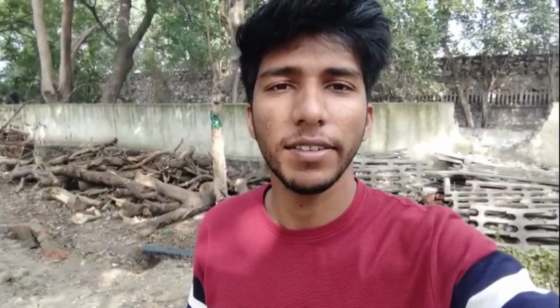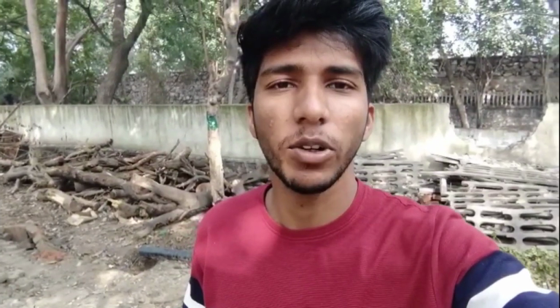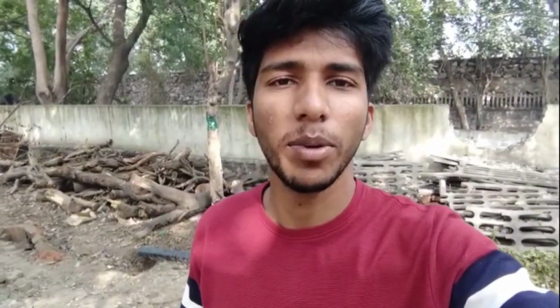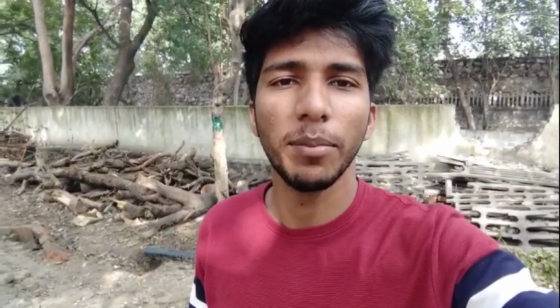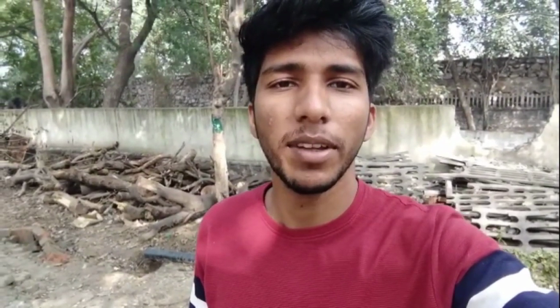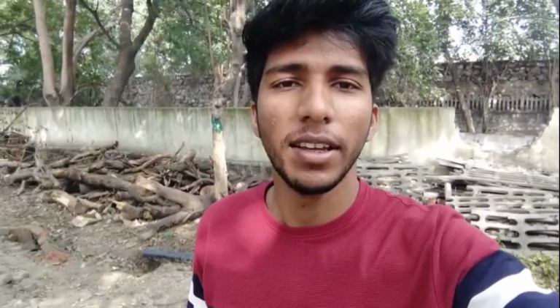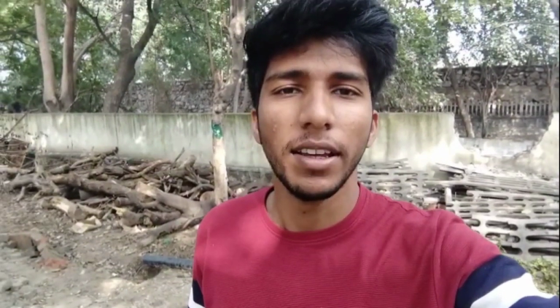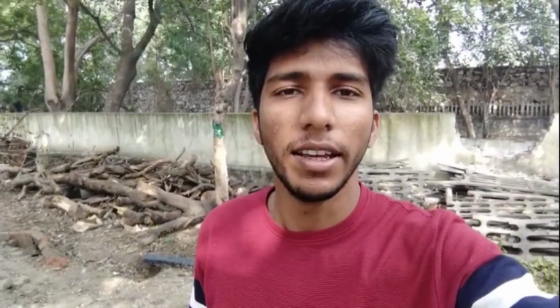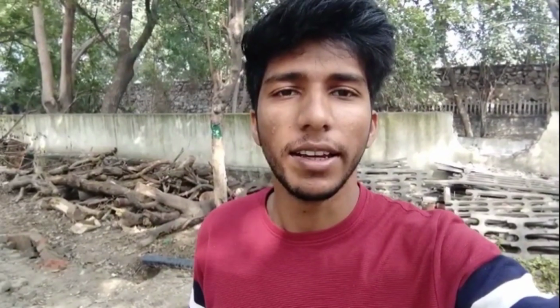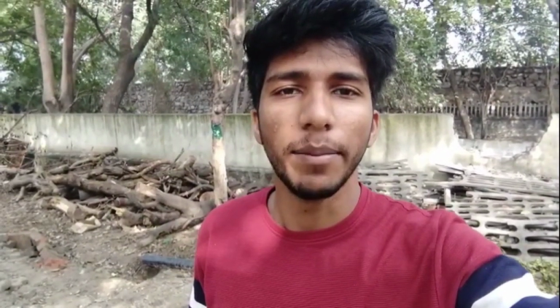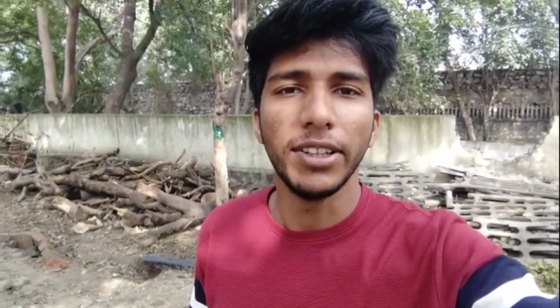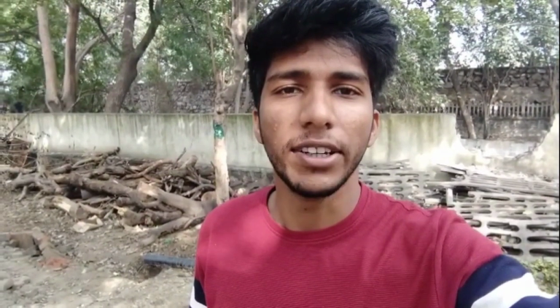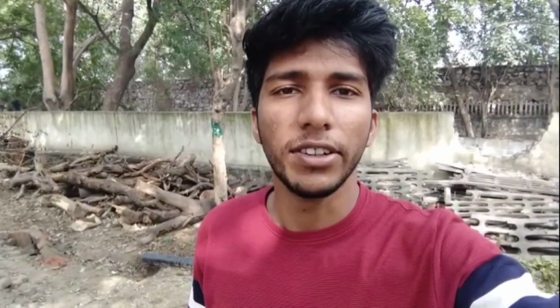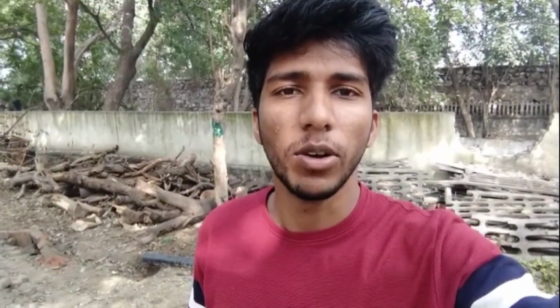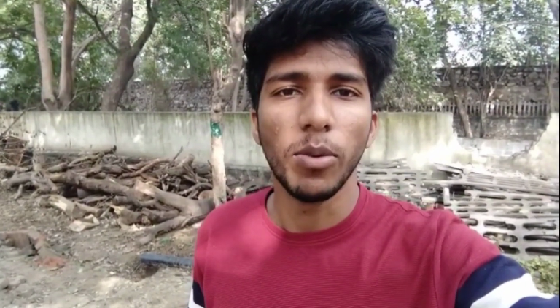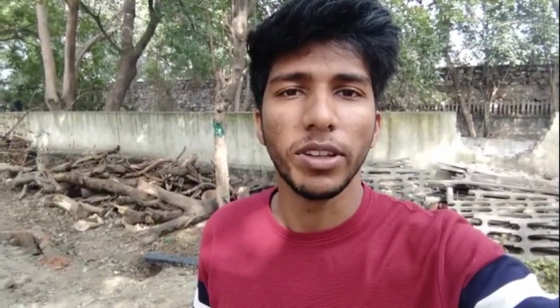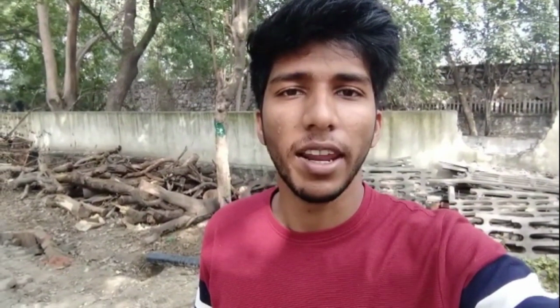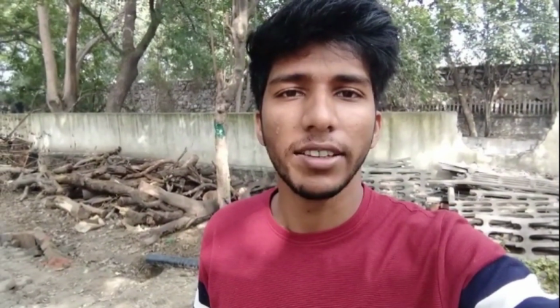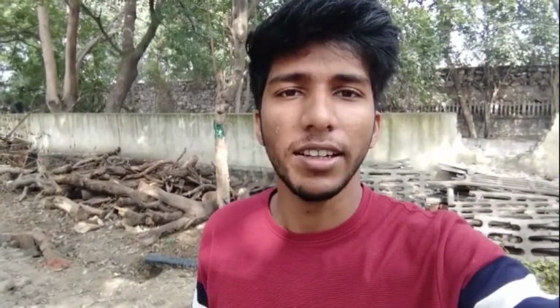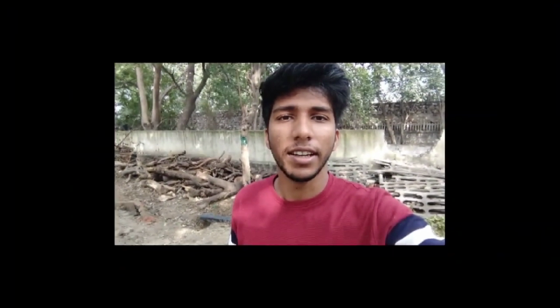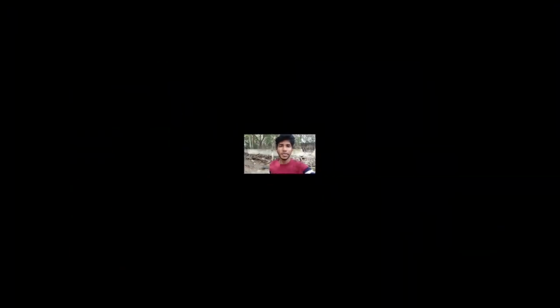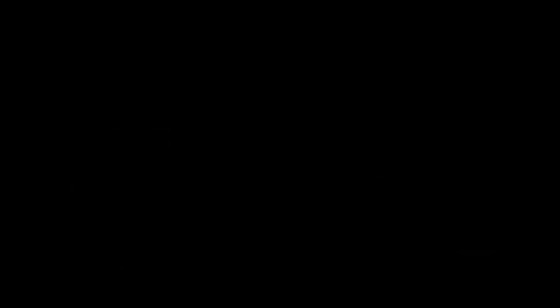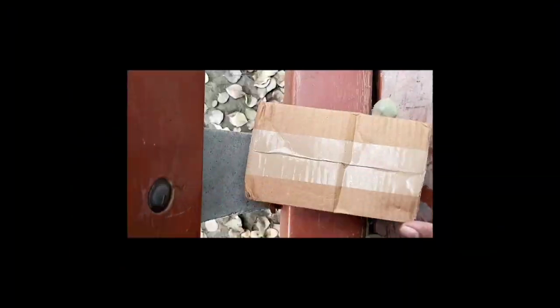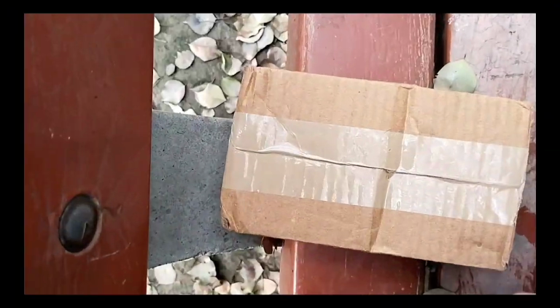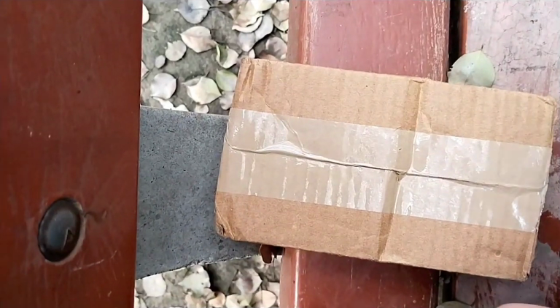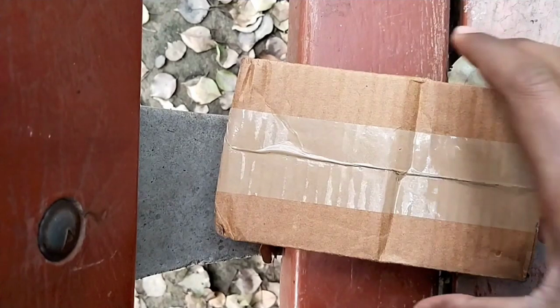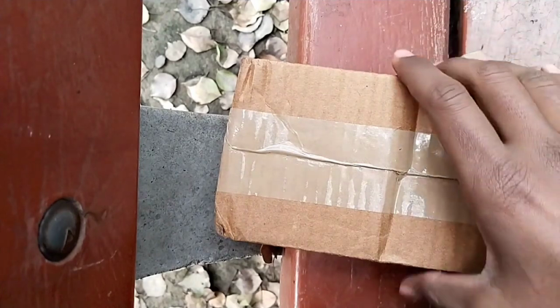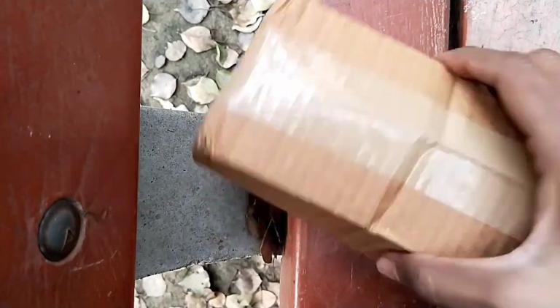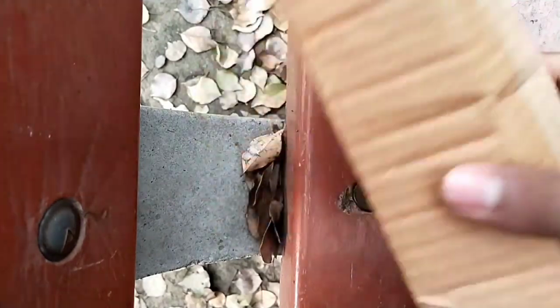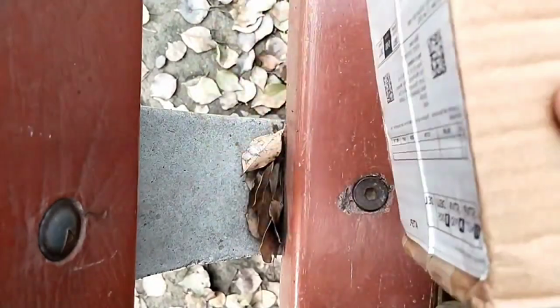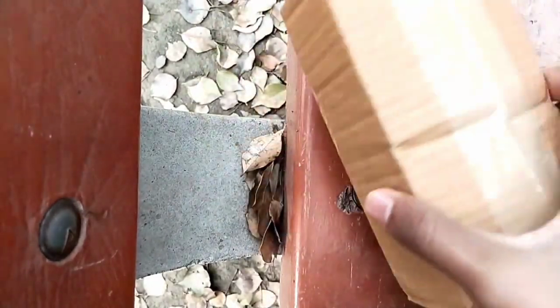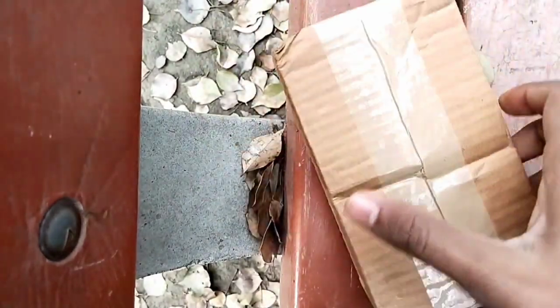In this video, we will have a magic stick unboxing. Let's see. This is the box where we open the magic stick.